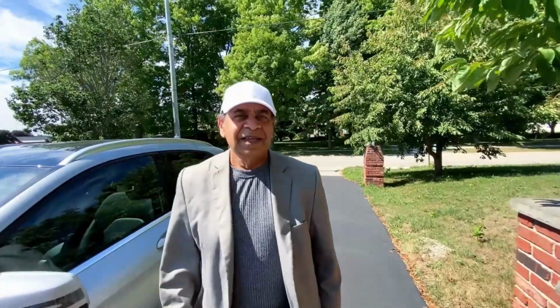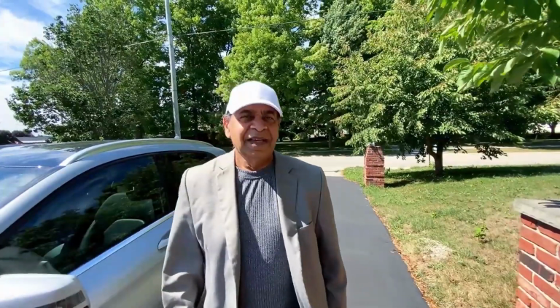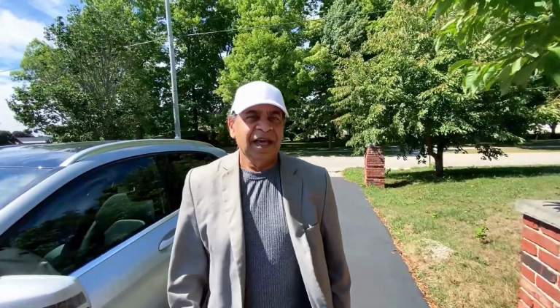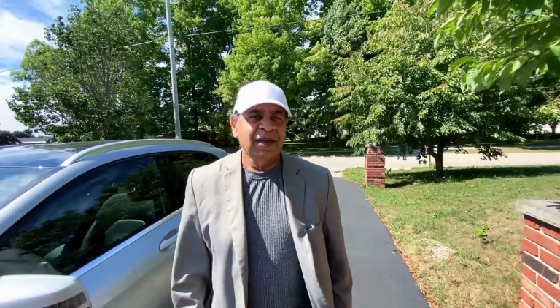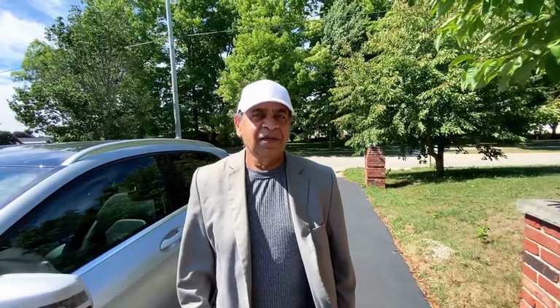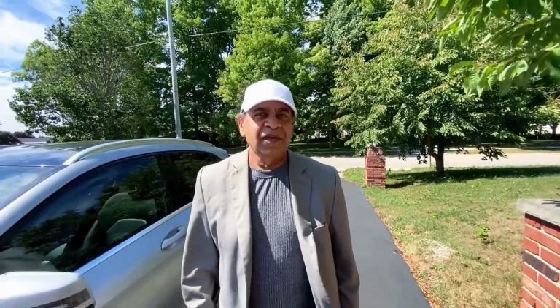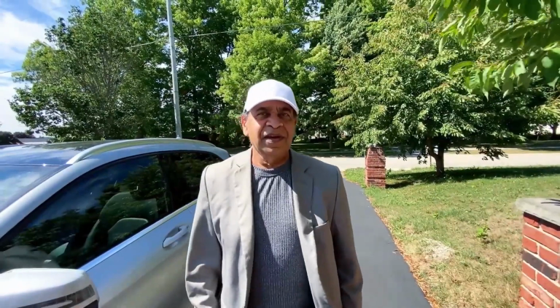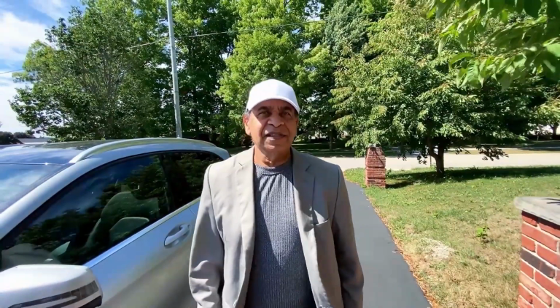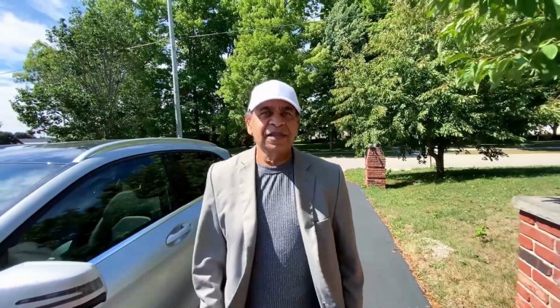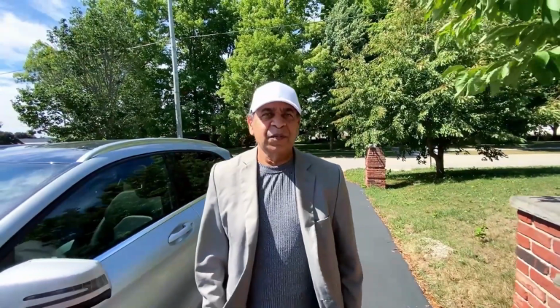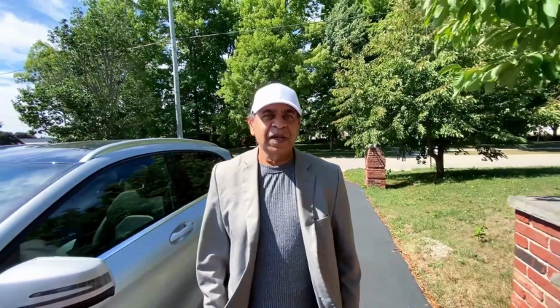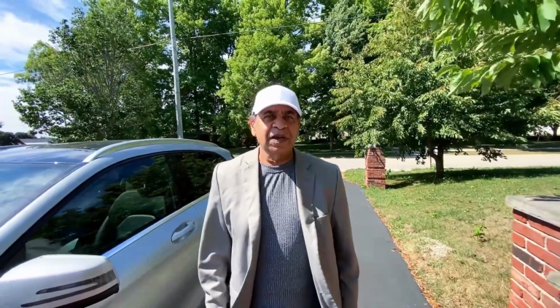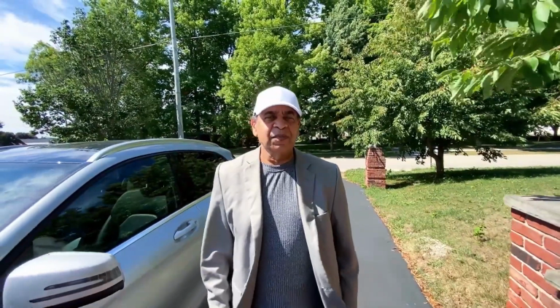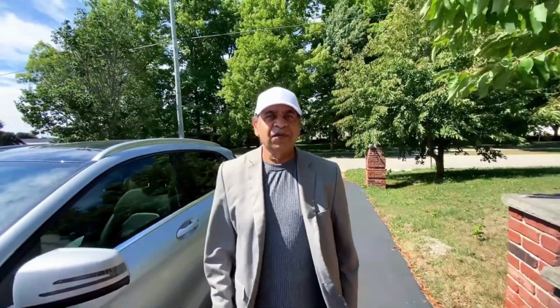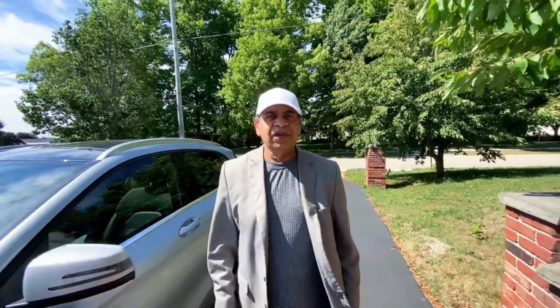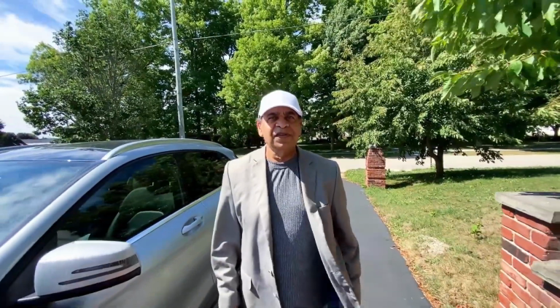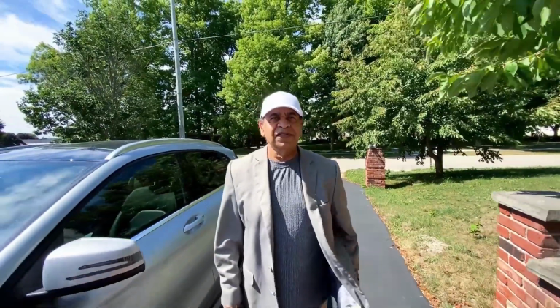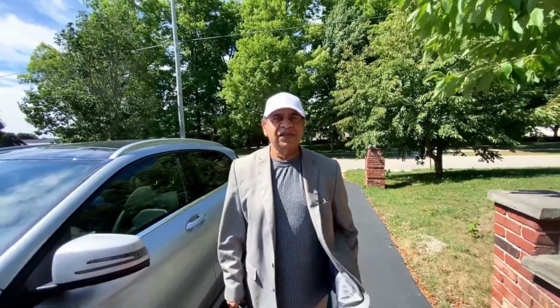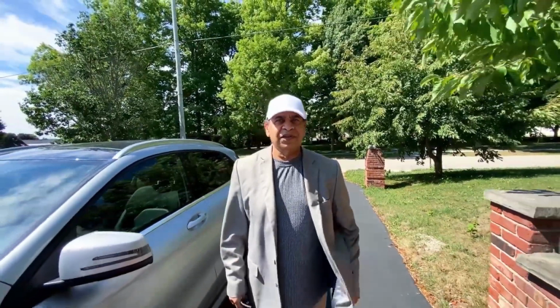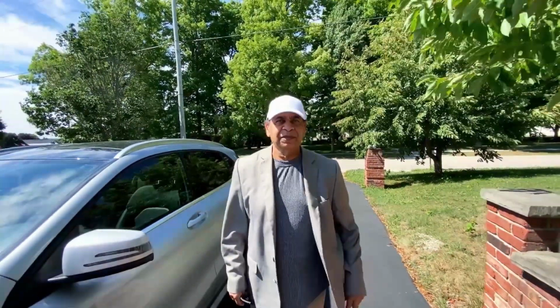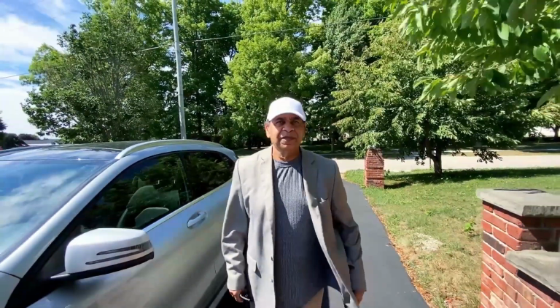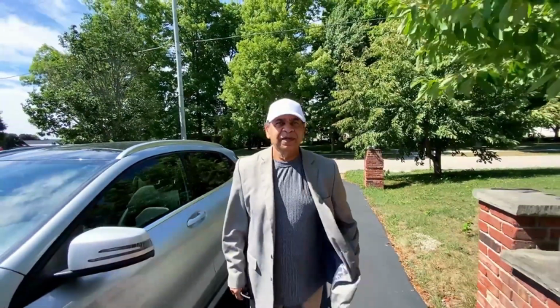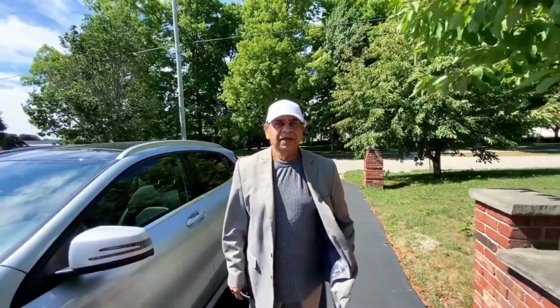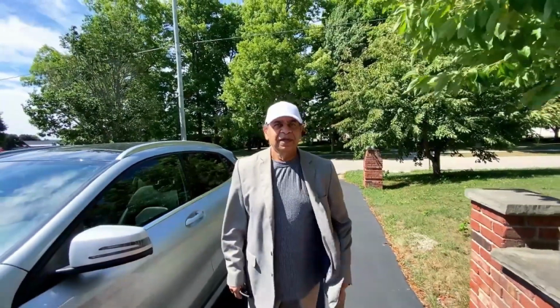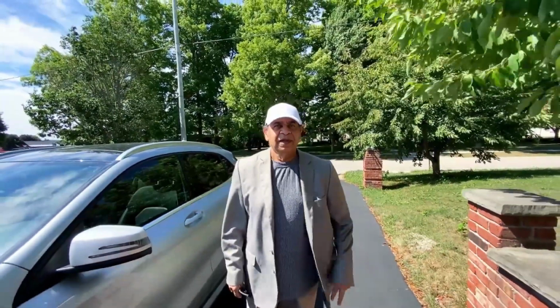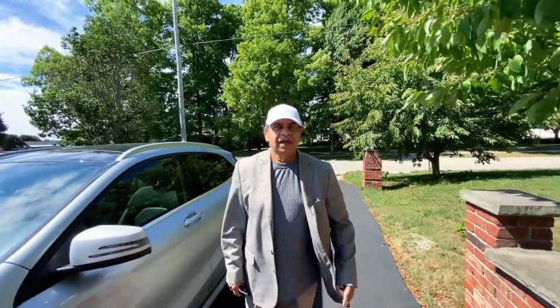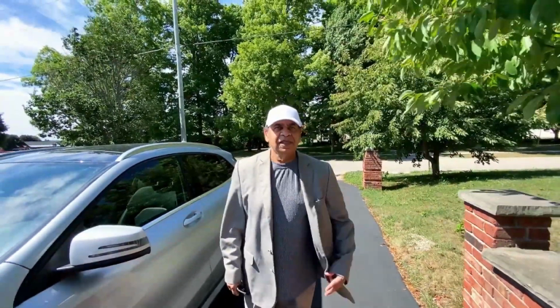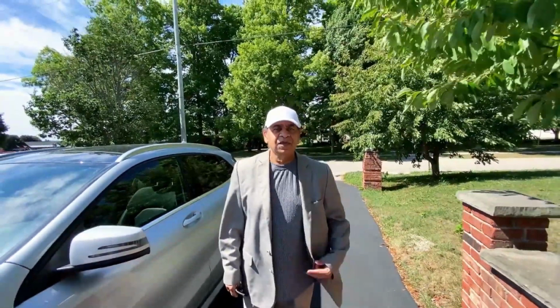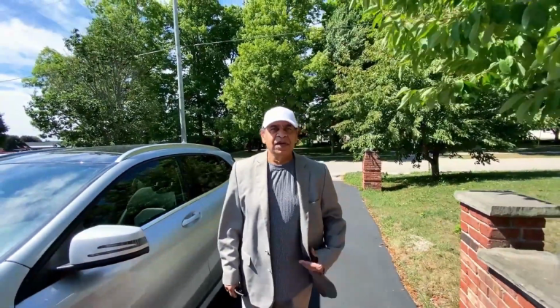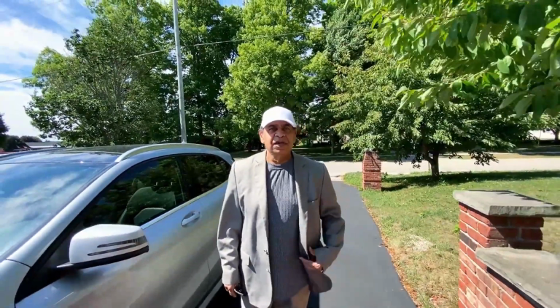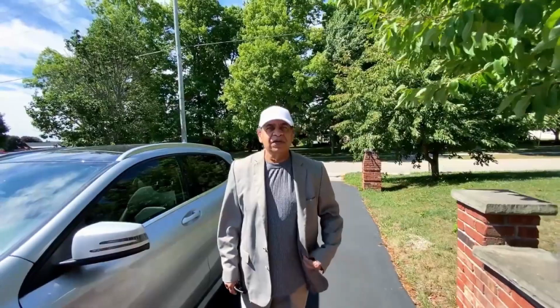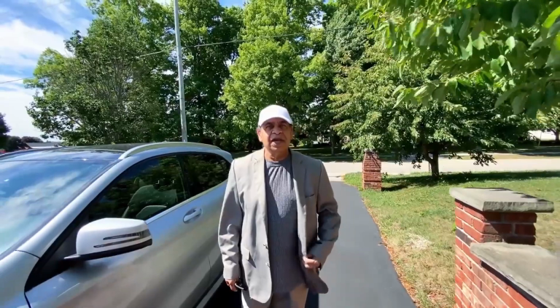Hello viewers, welcome to Raven's Kitchen. Let's go and cook now.